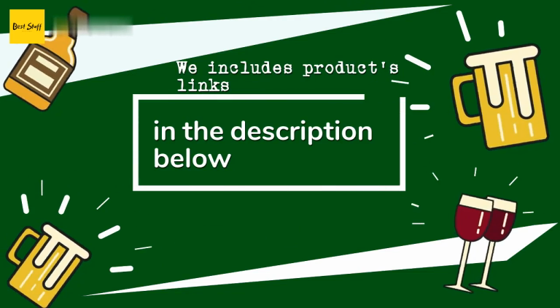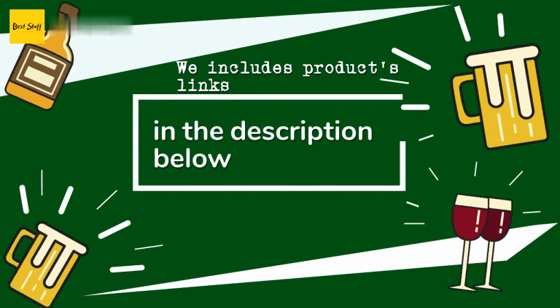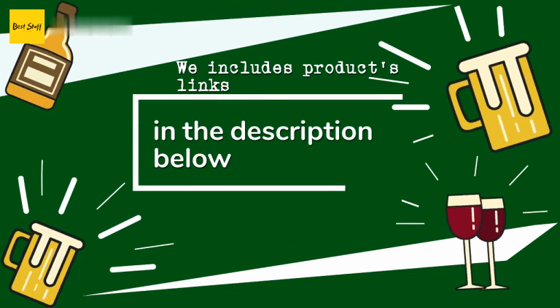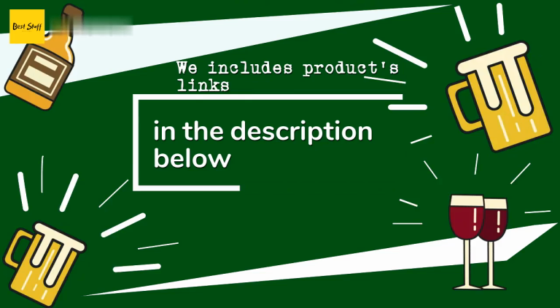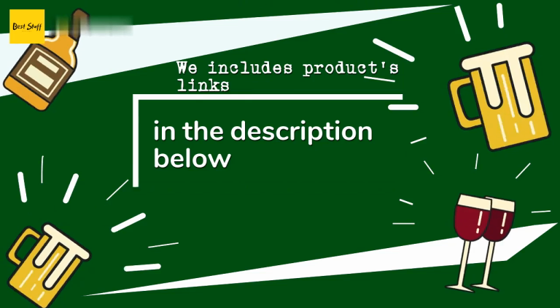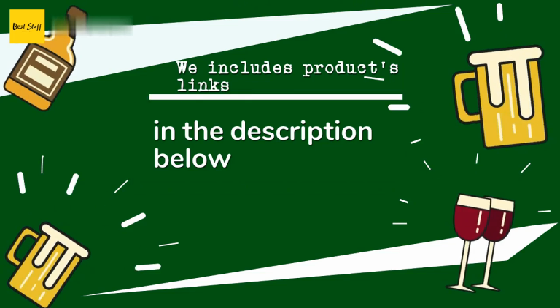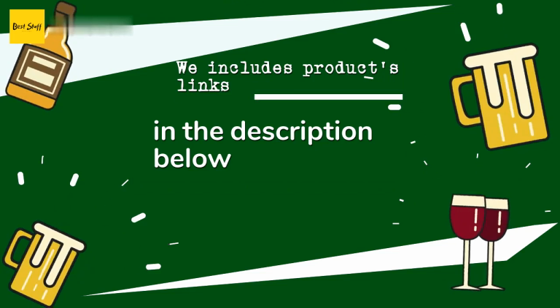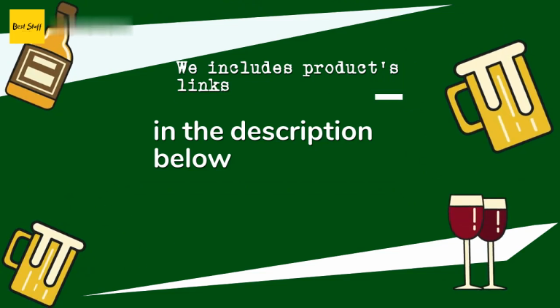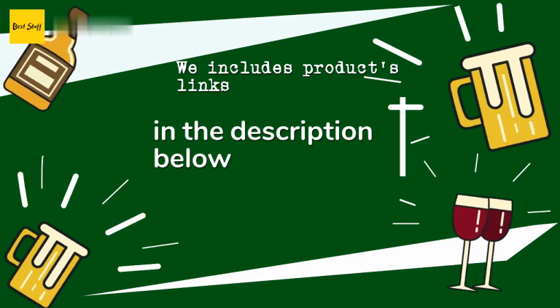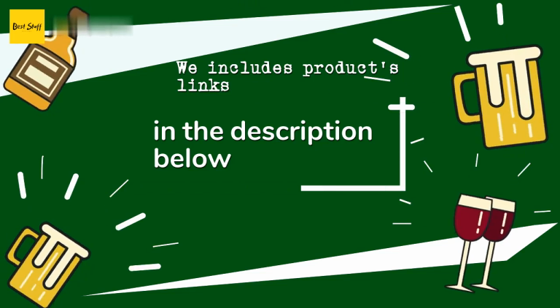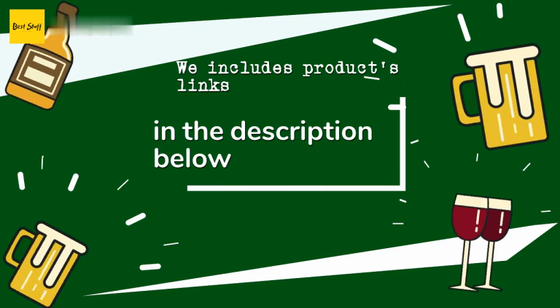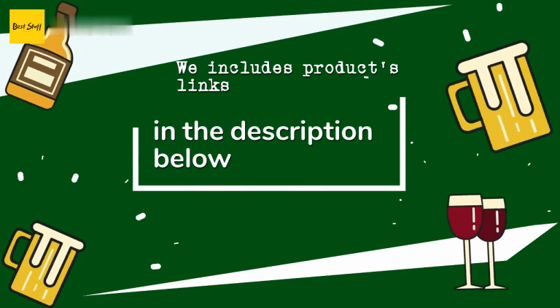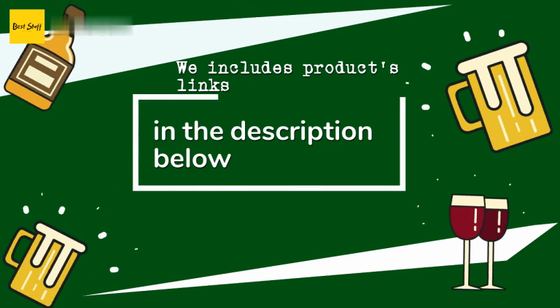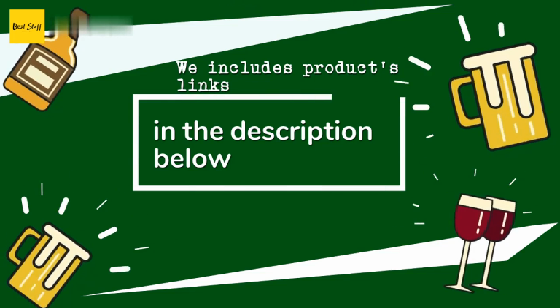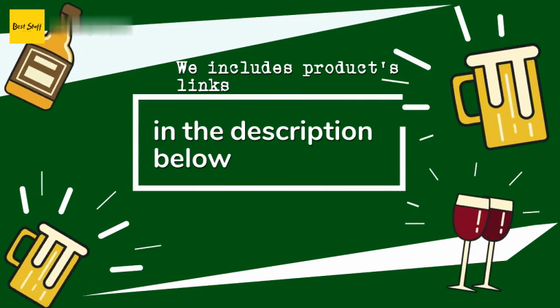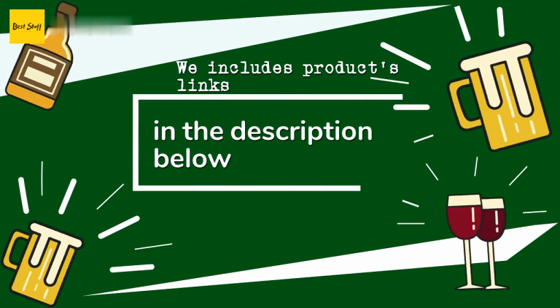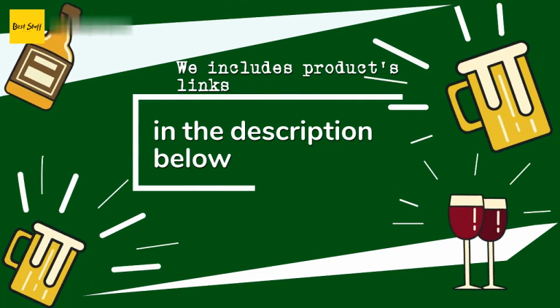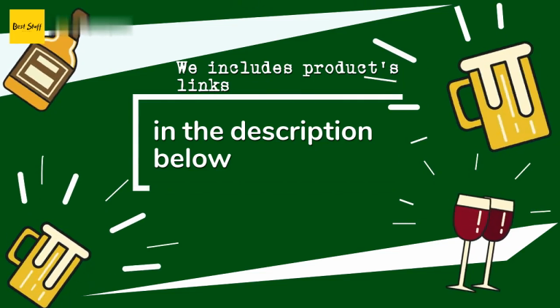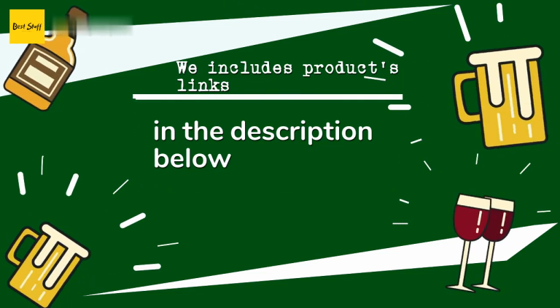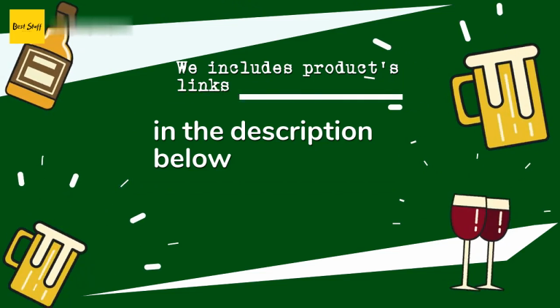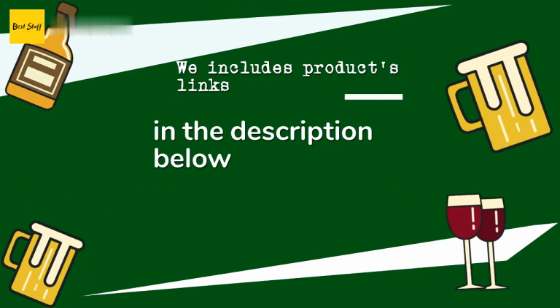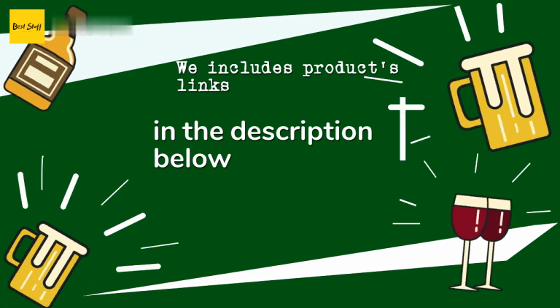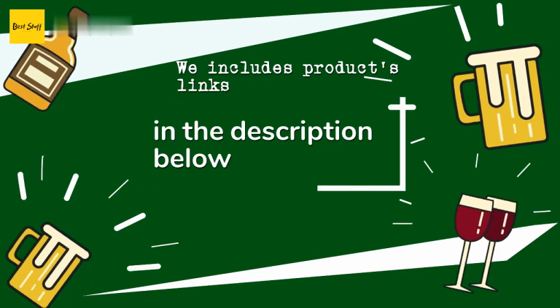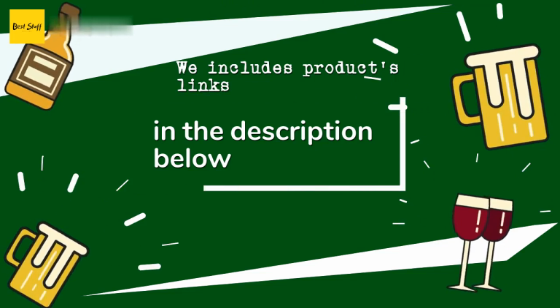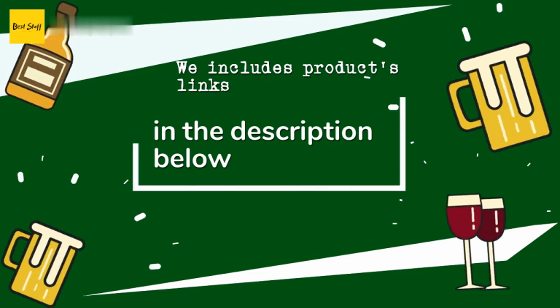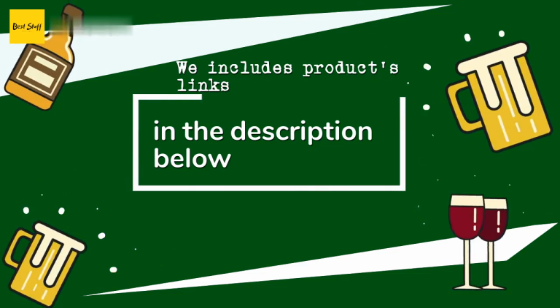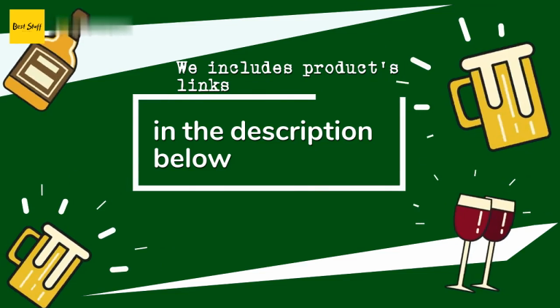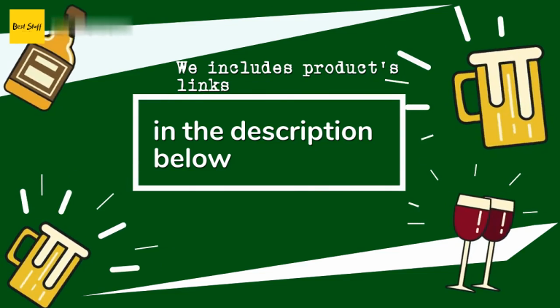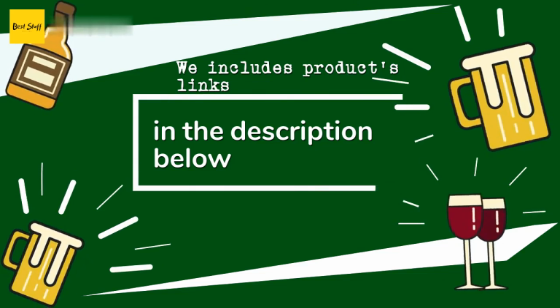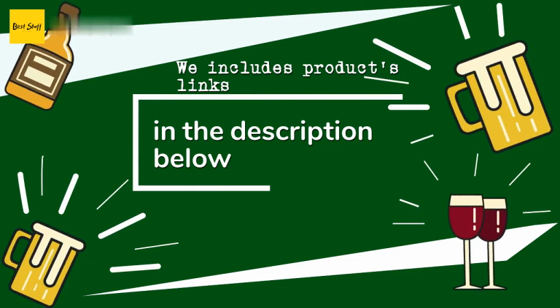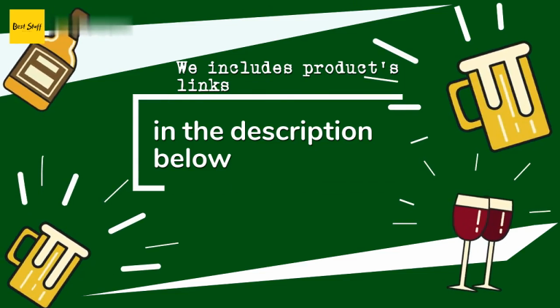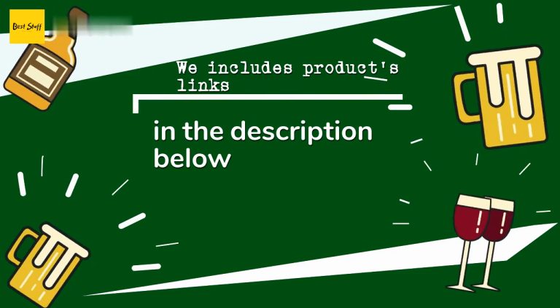So if you want to find the best prices and more information that we might not get a chance to mention in the video, be sure to check them out via the links in the description below.